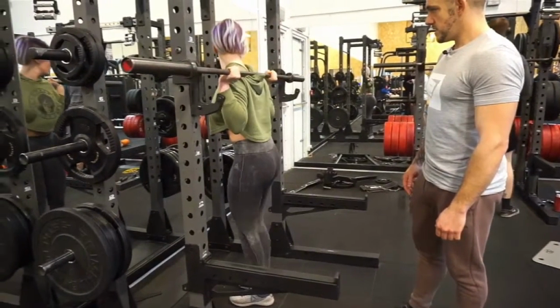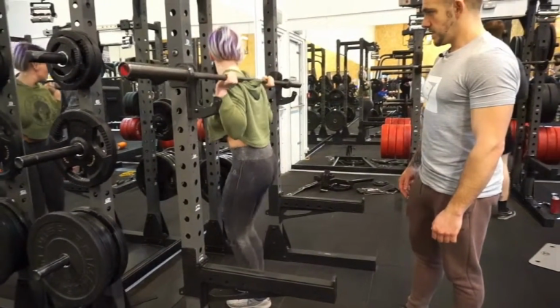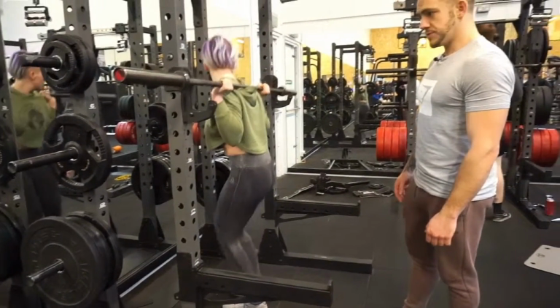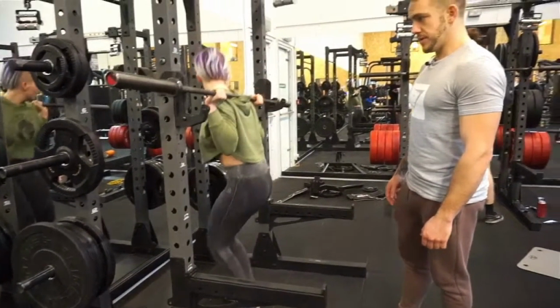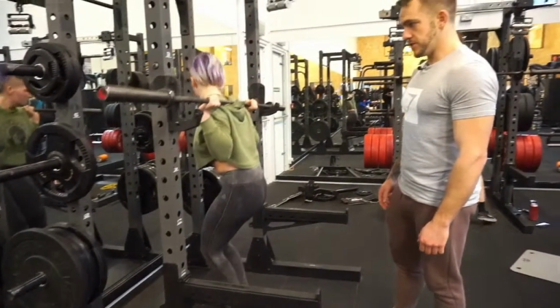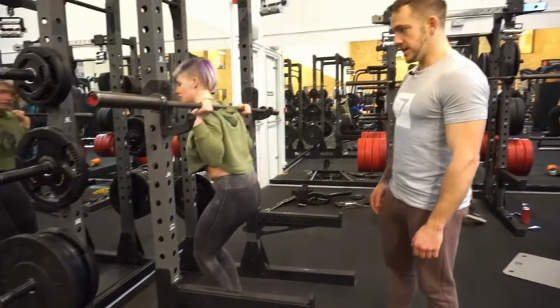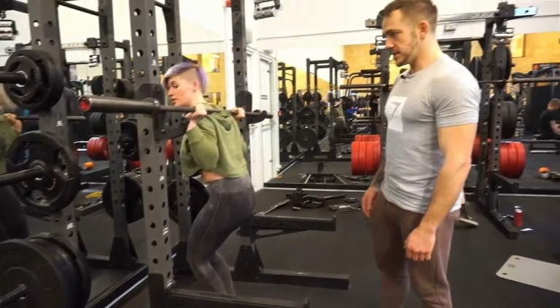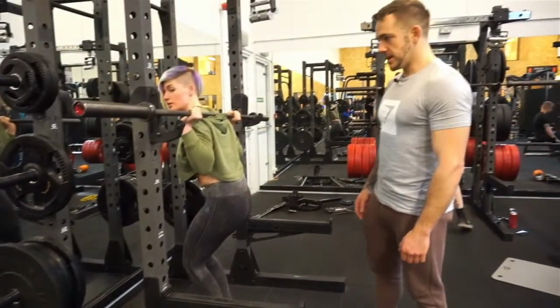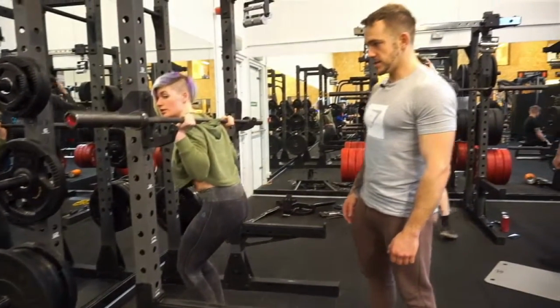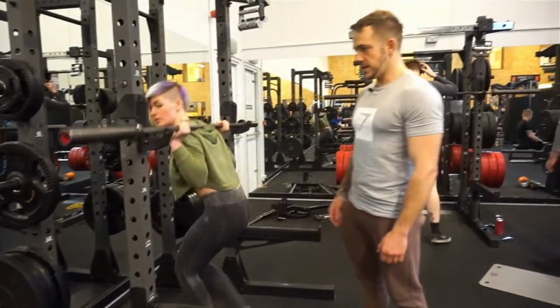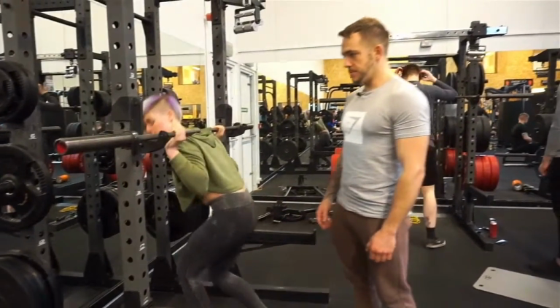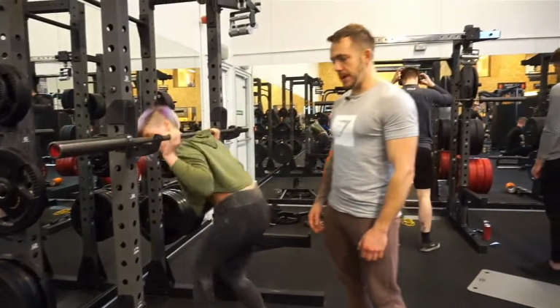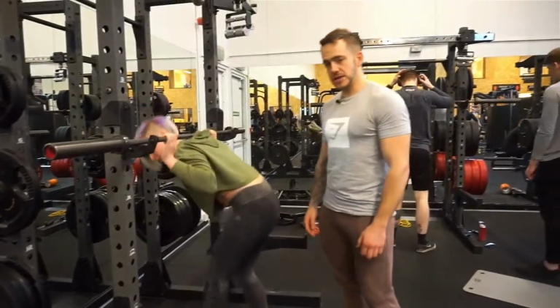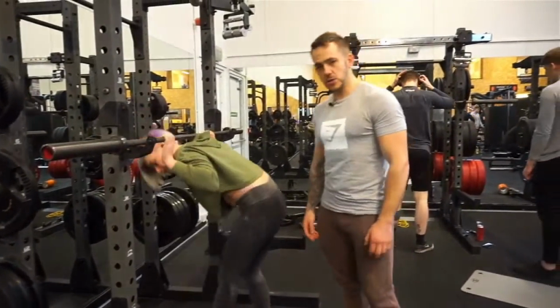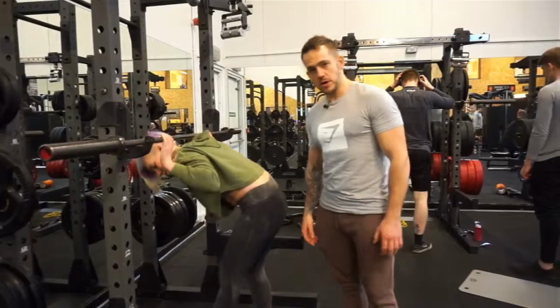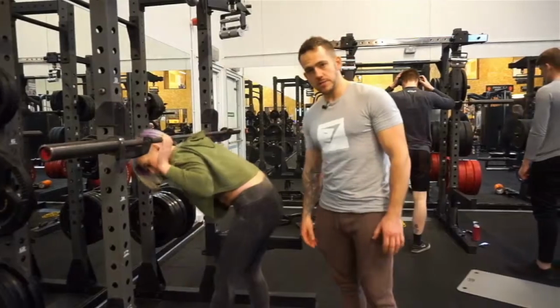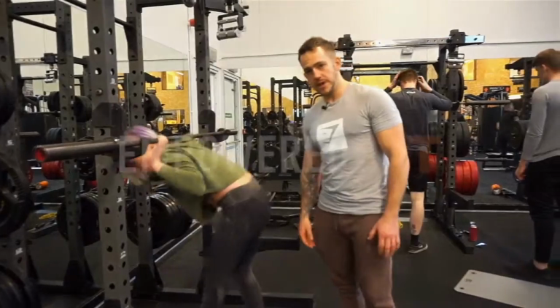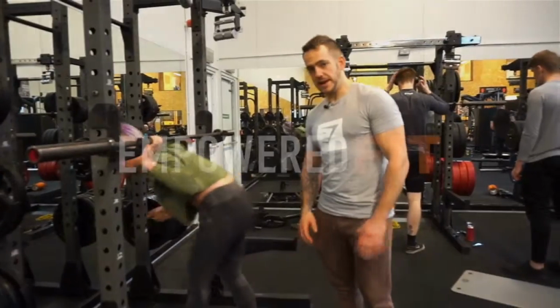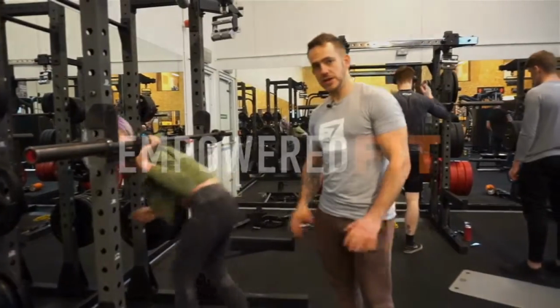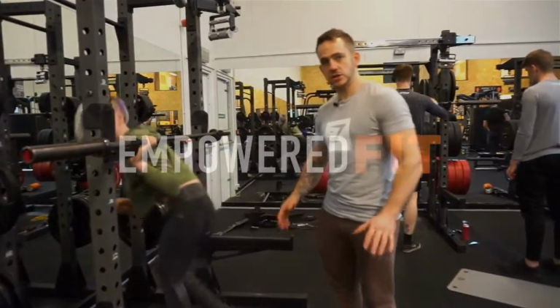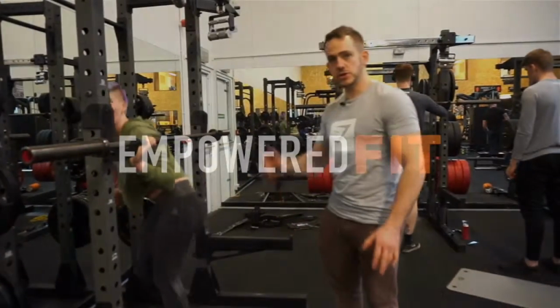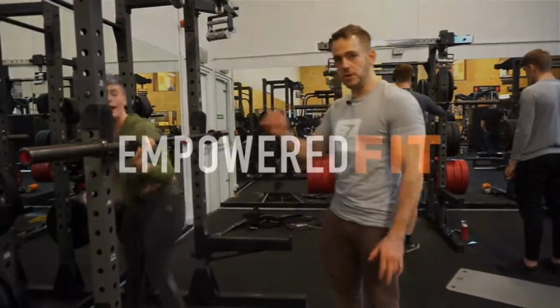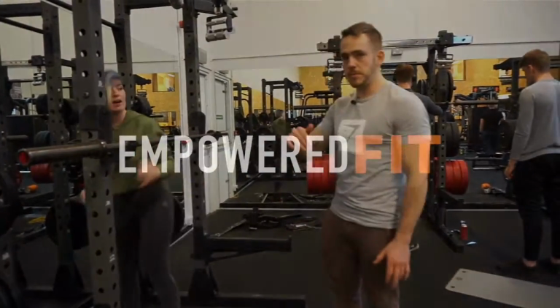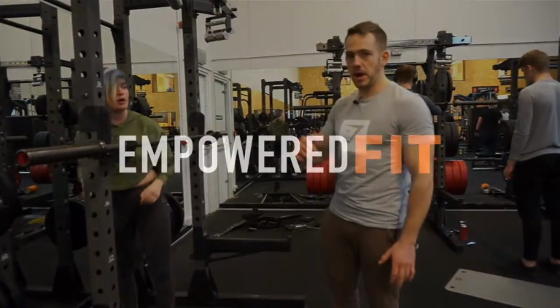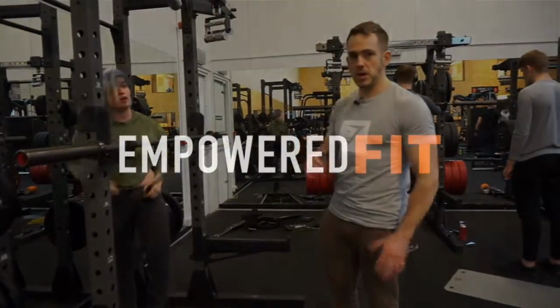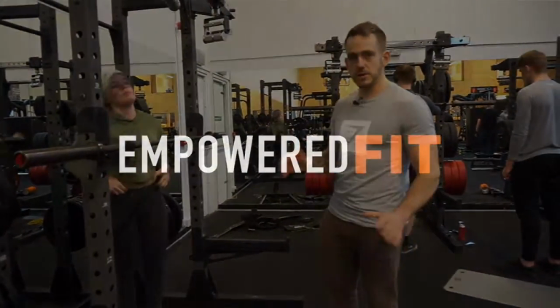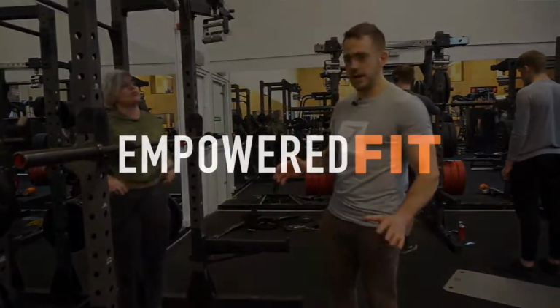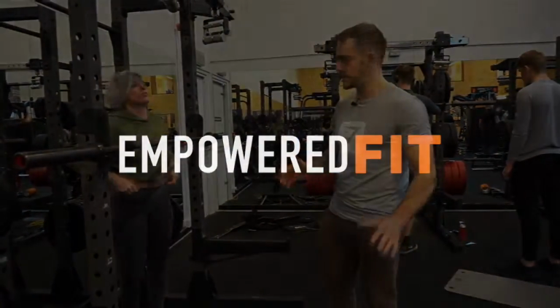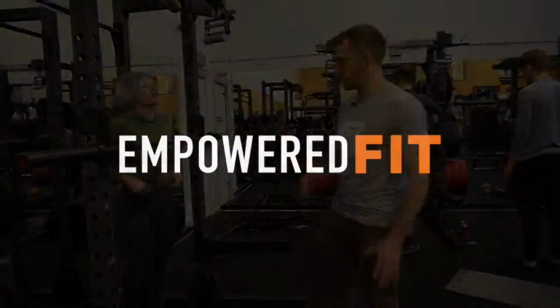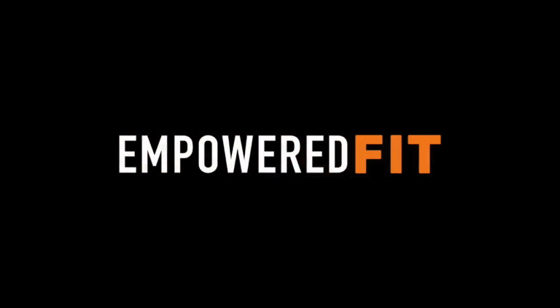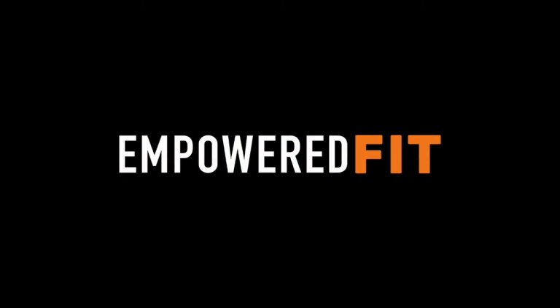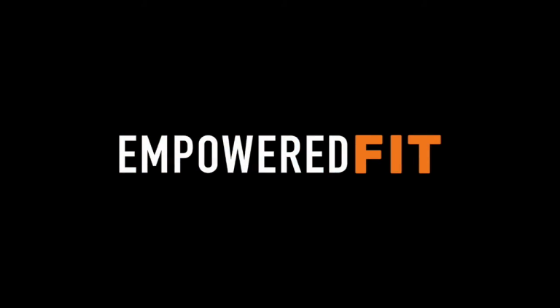That's pretty much it — that's the back squat. Any issues, comment below, let us know. Thanks guys.